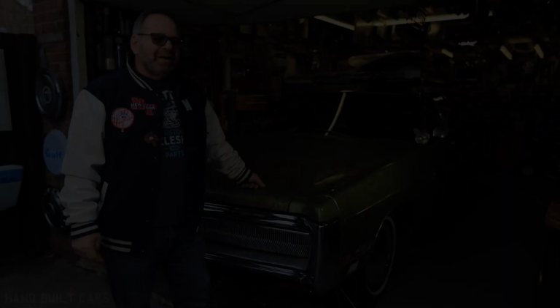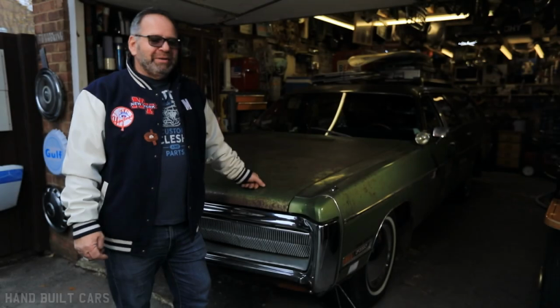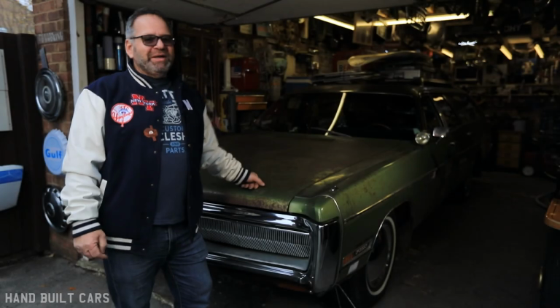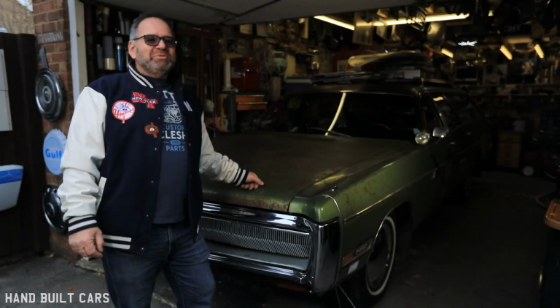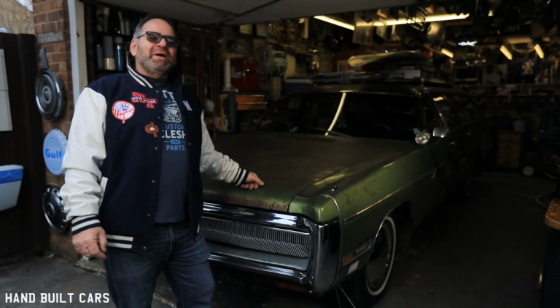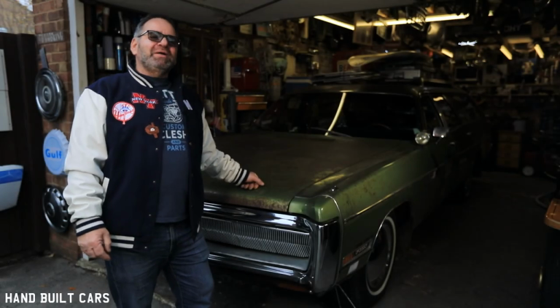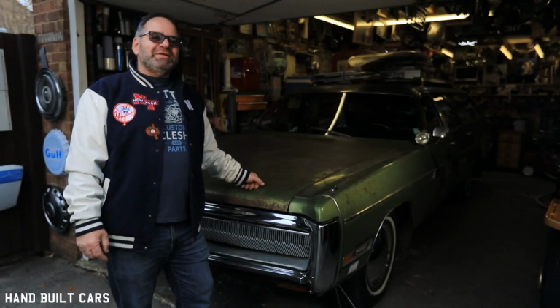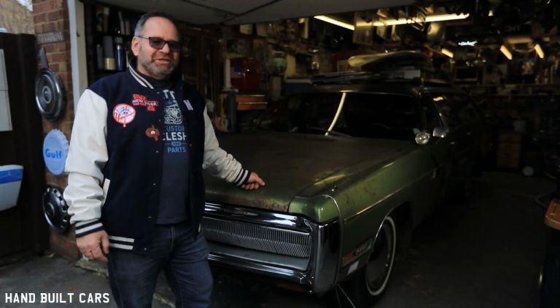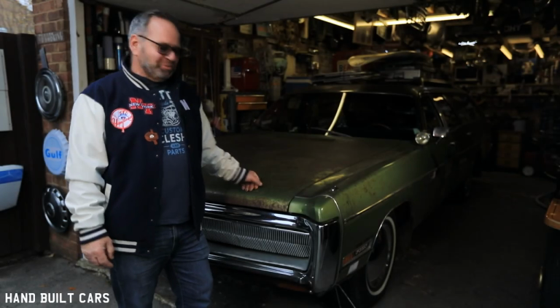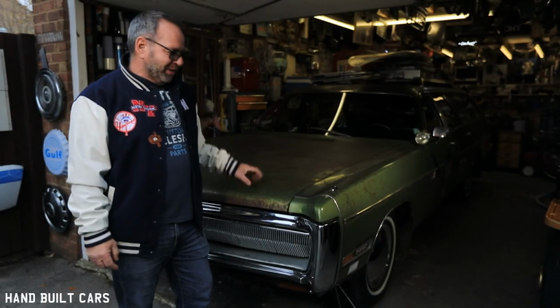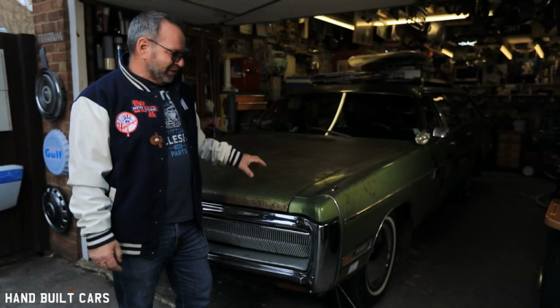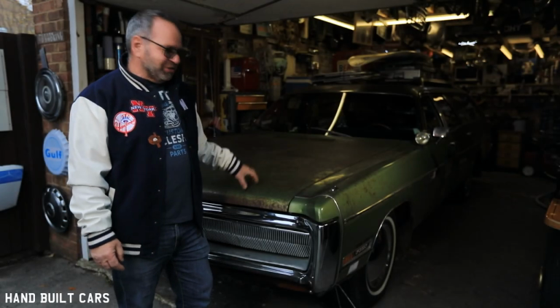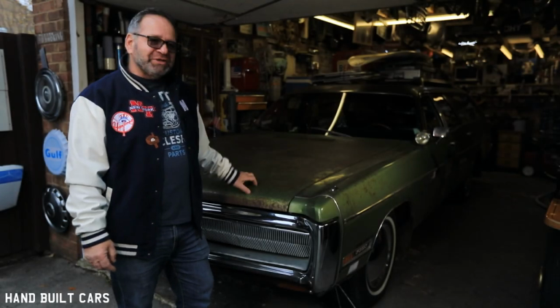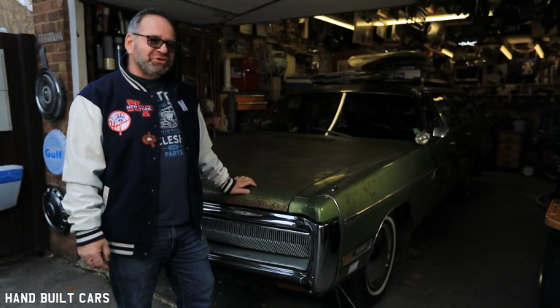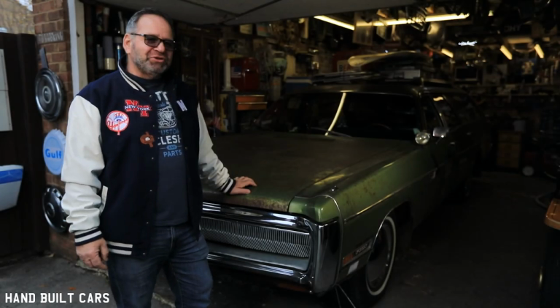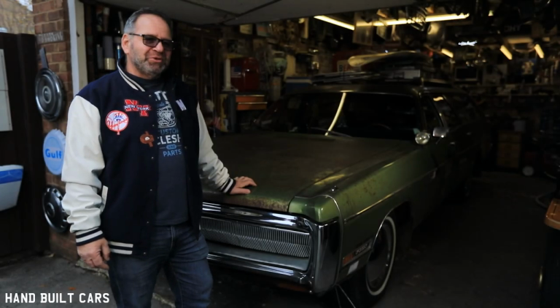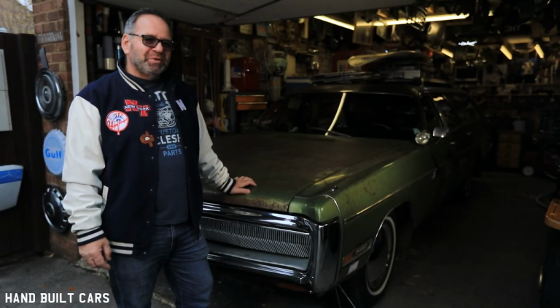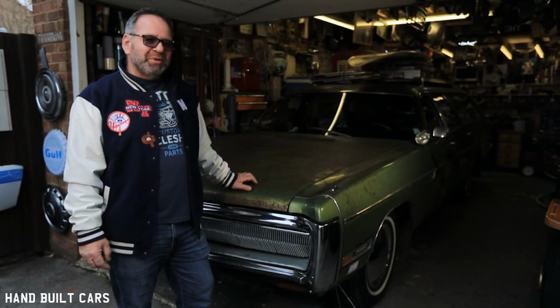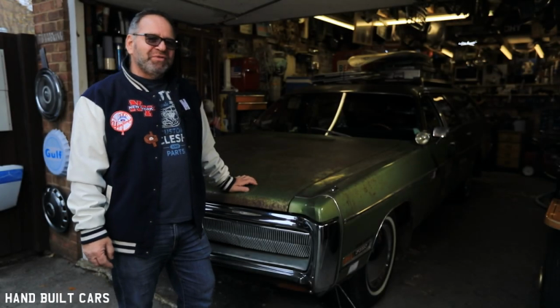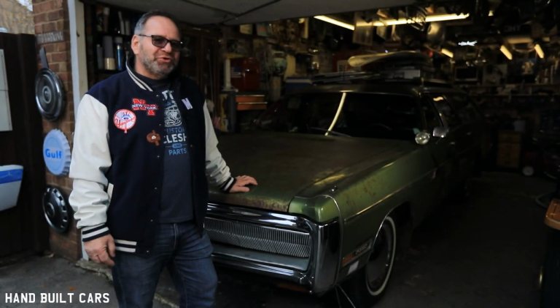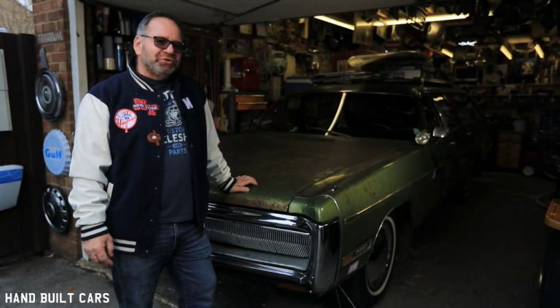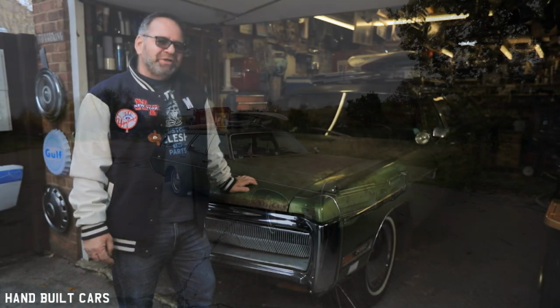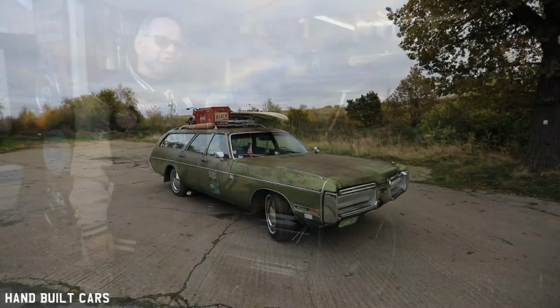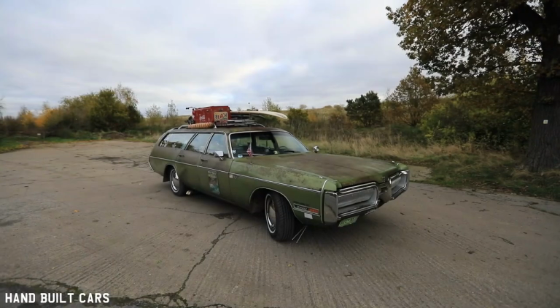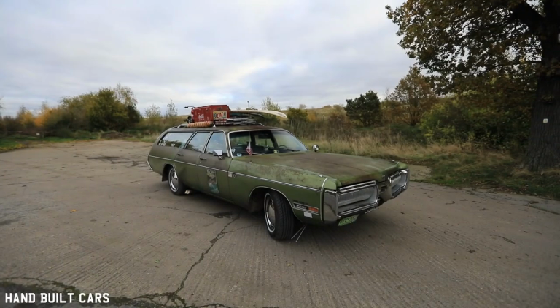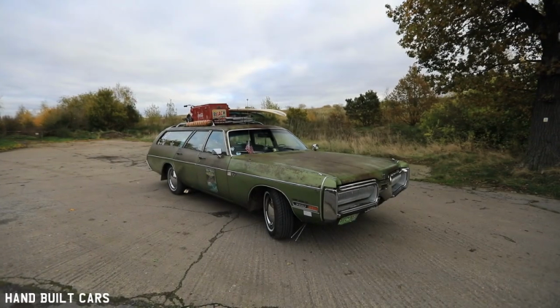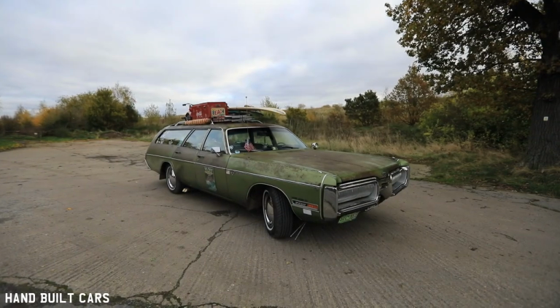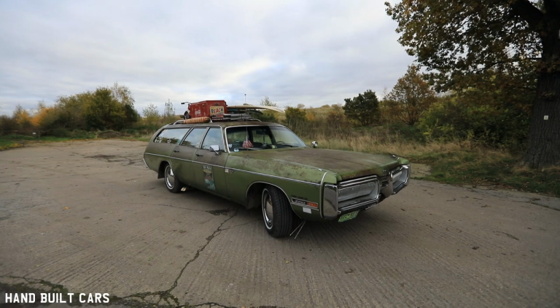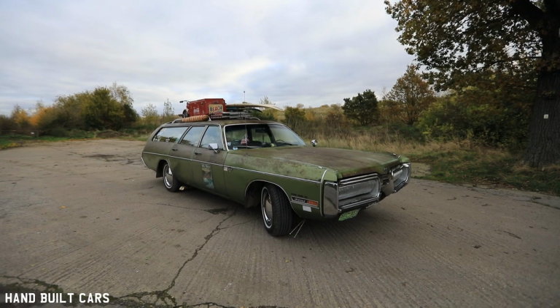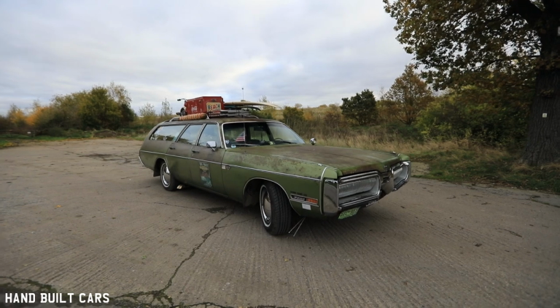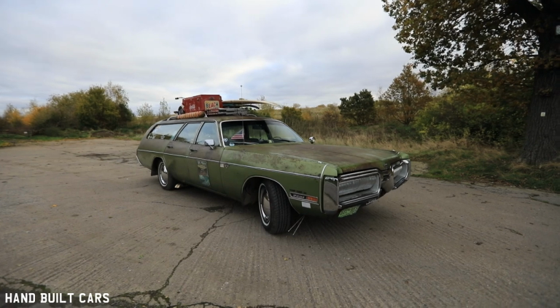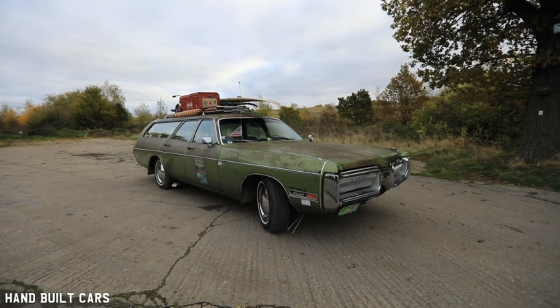My name's Mark and this is my 1972 Plymouth Fury custom Suburban station wagon.